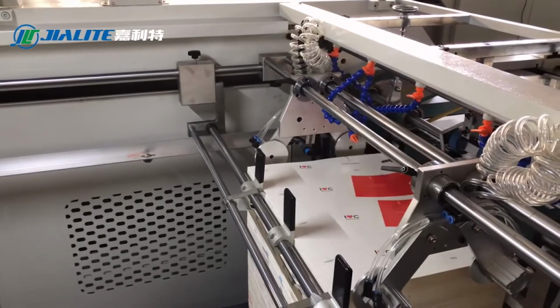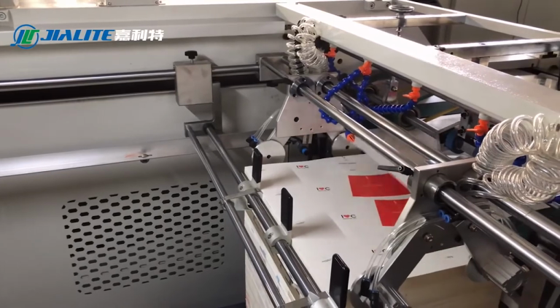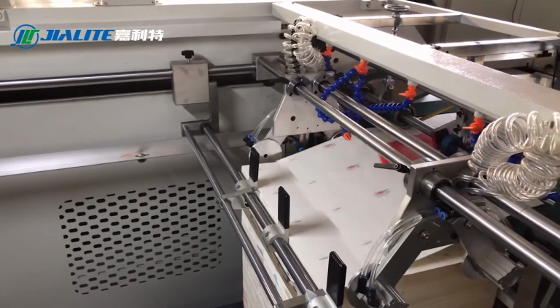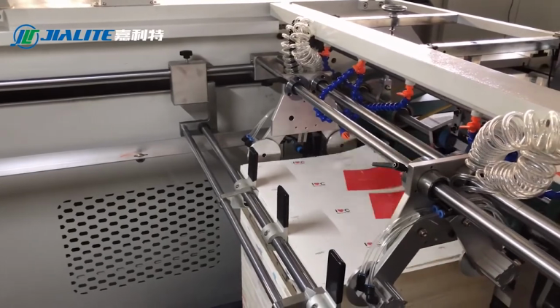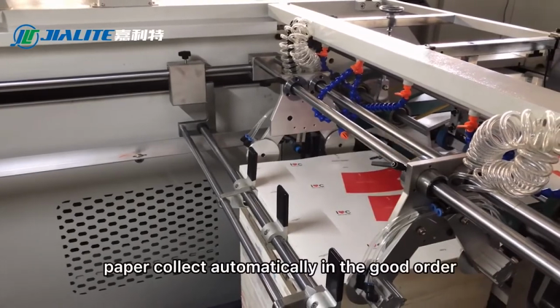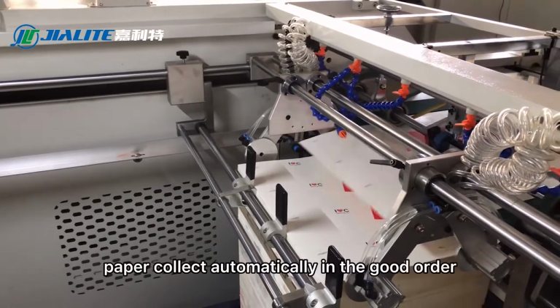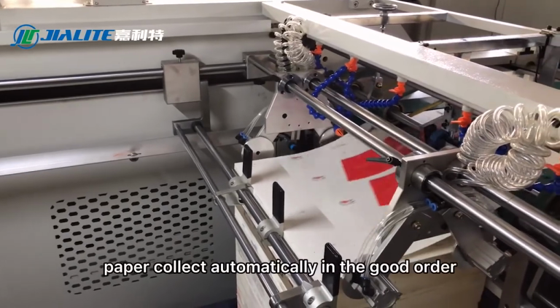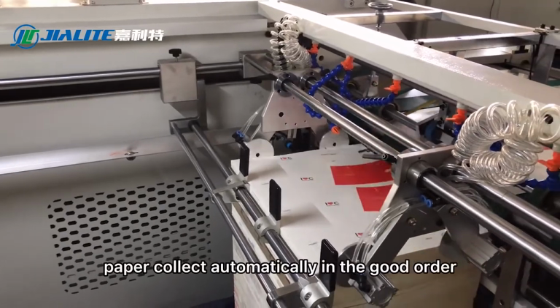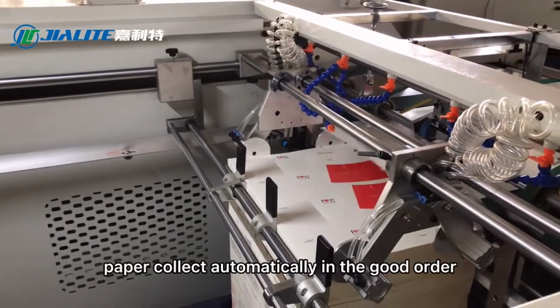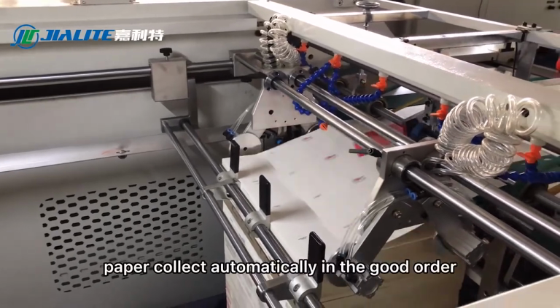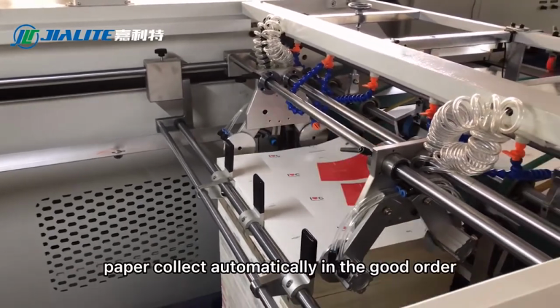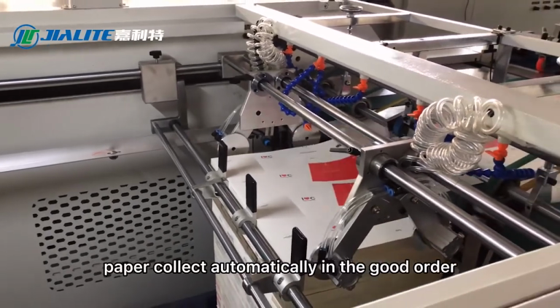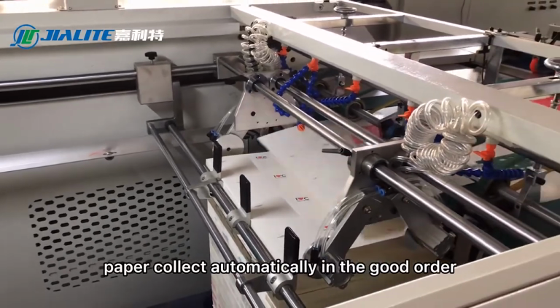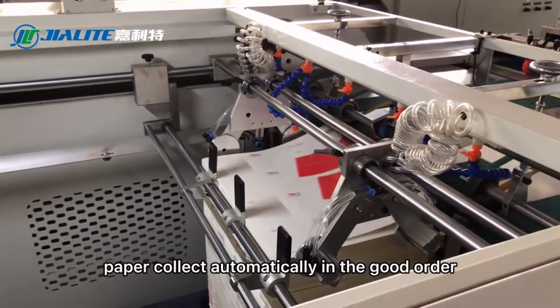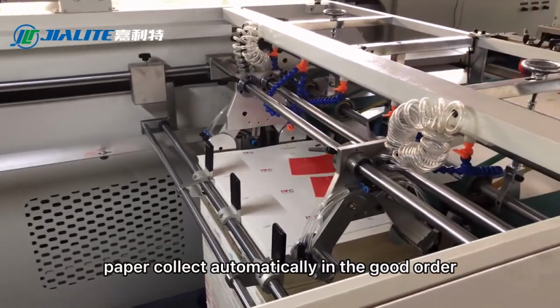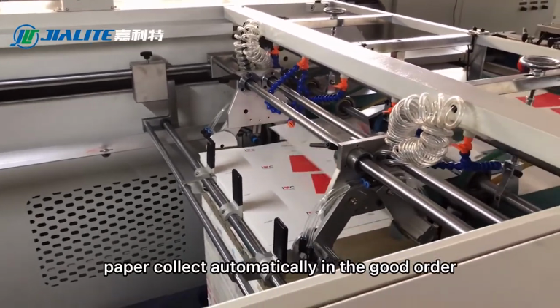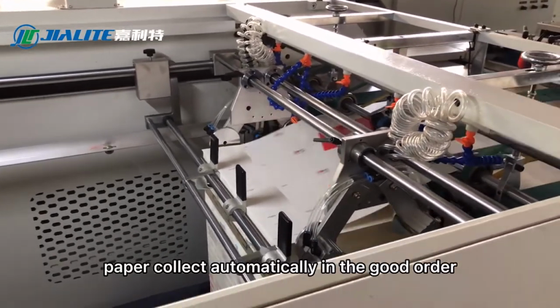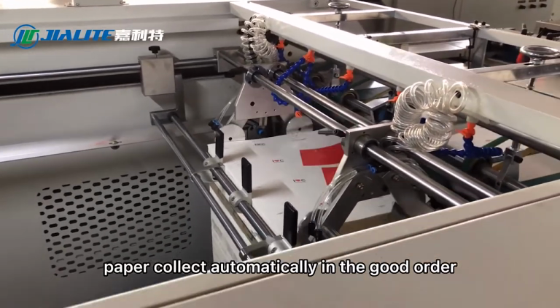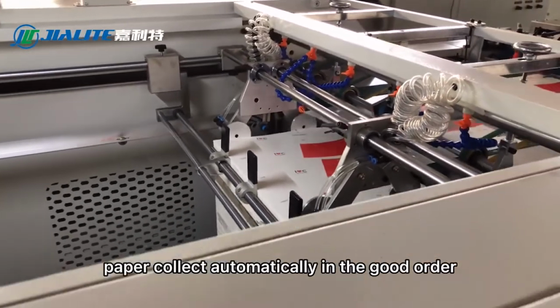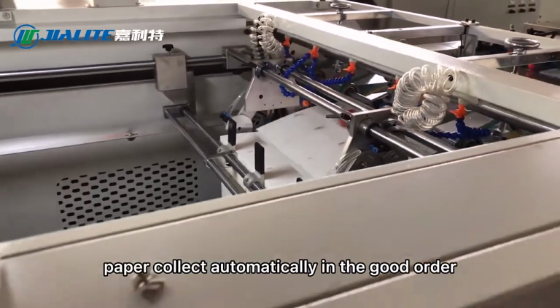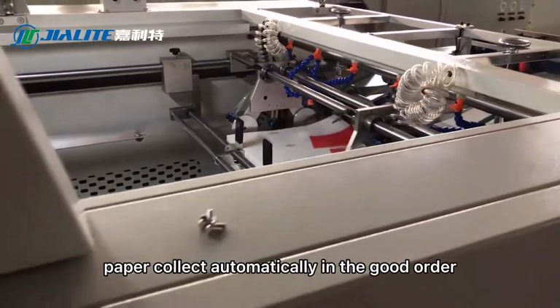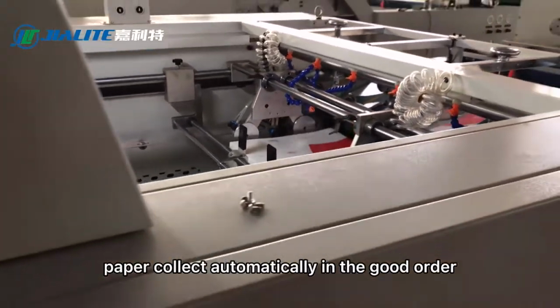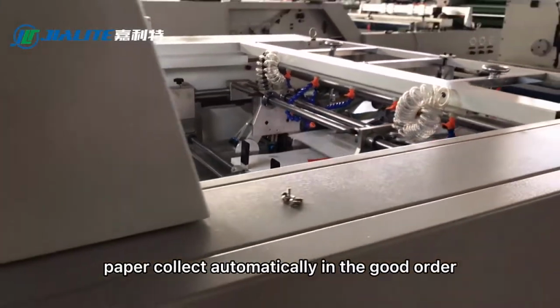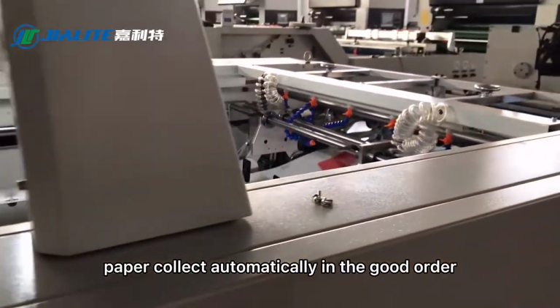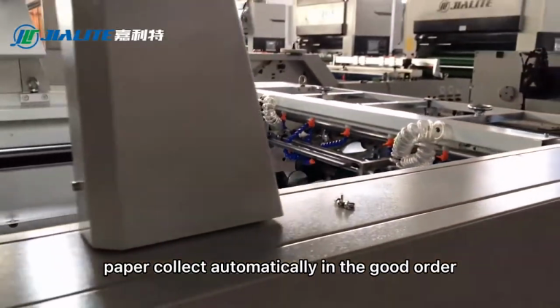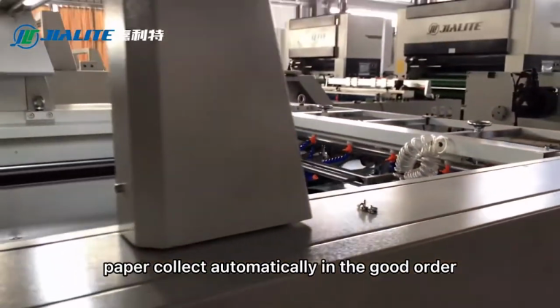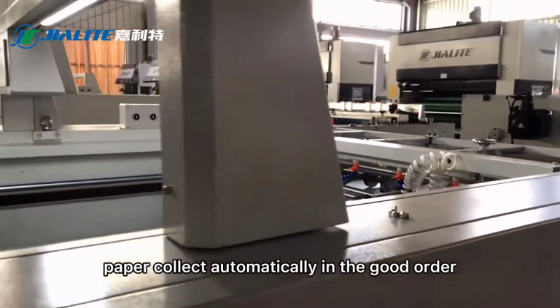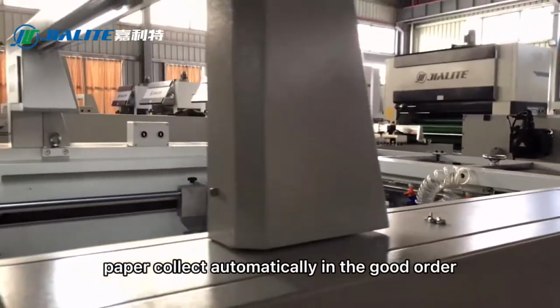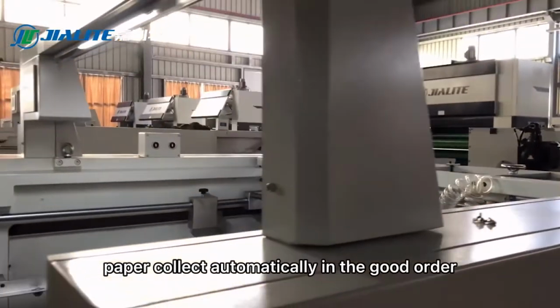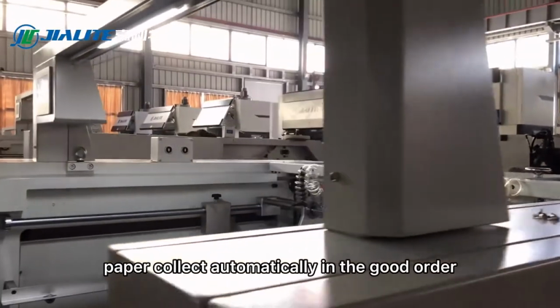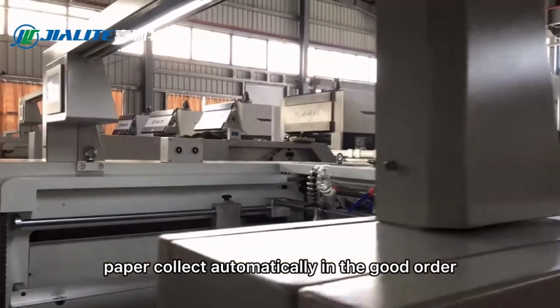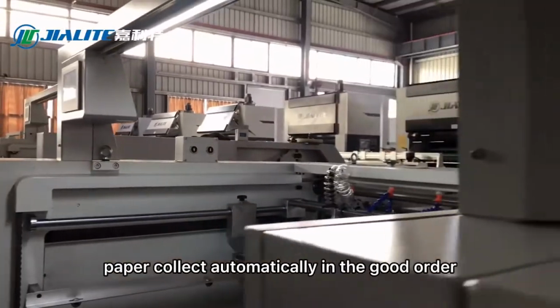Paper is collected automatically and stacked in good order.